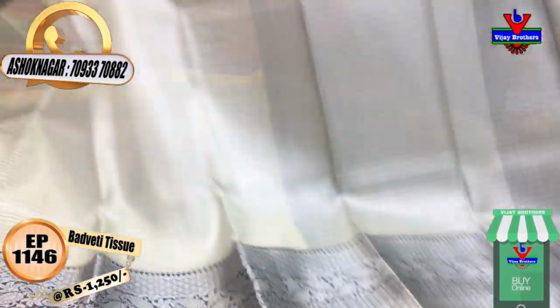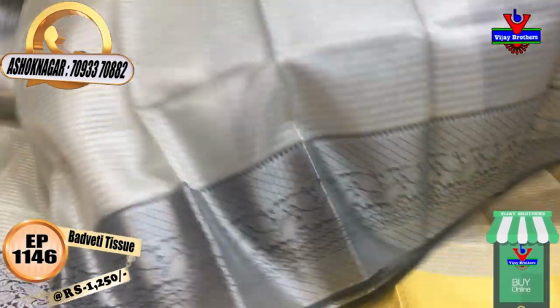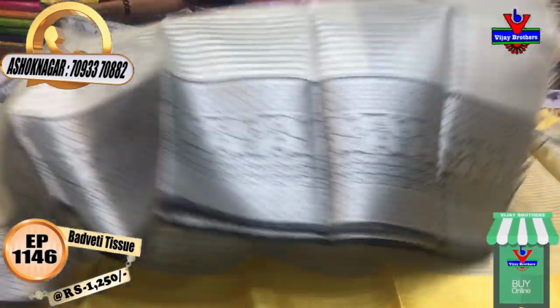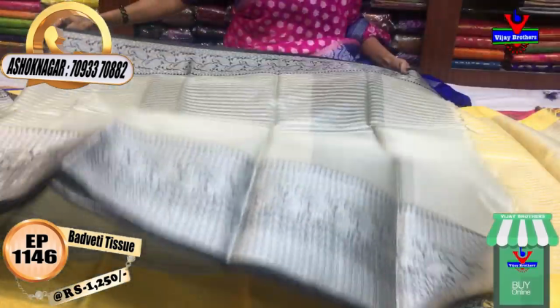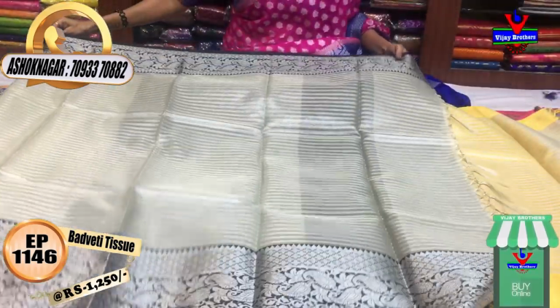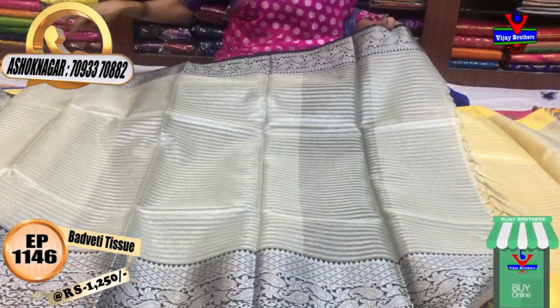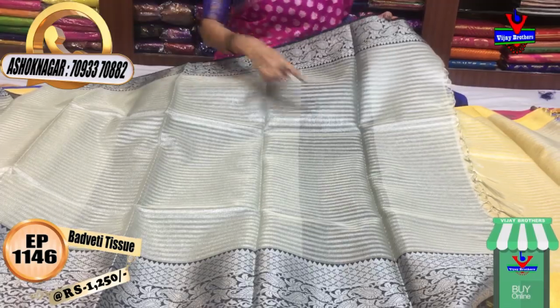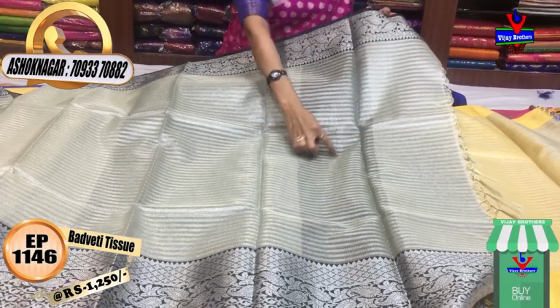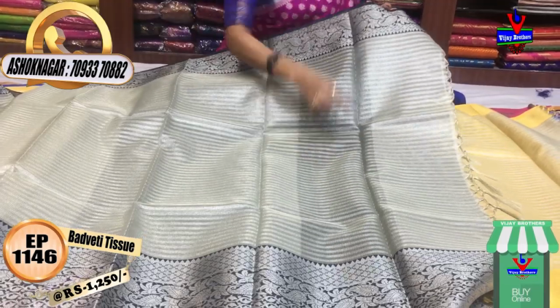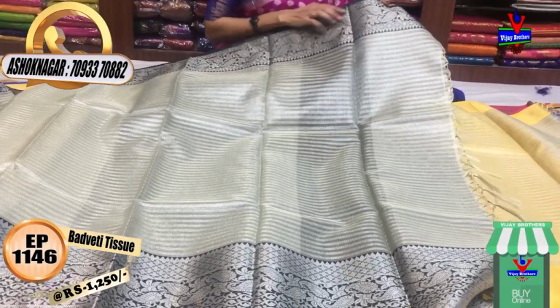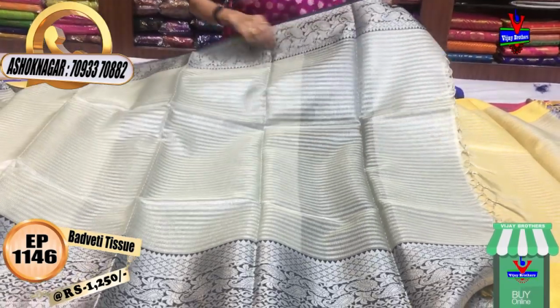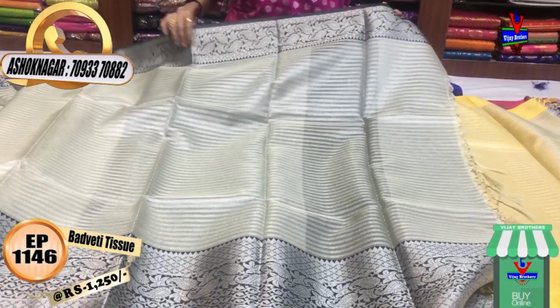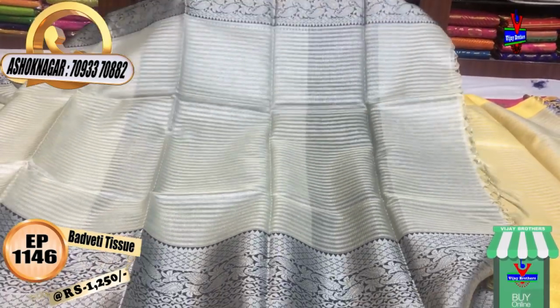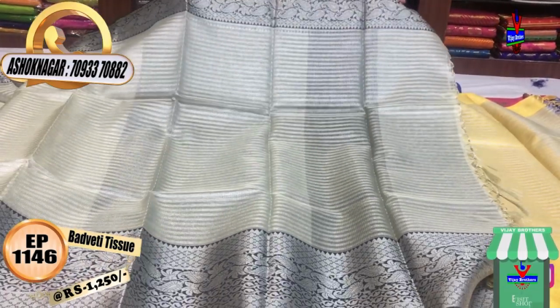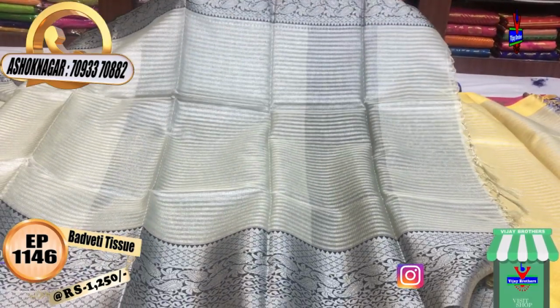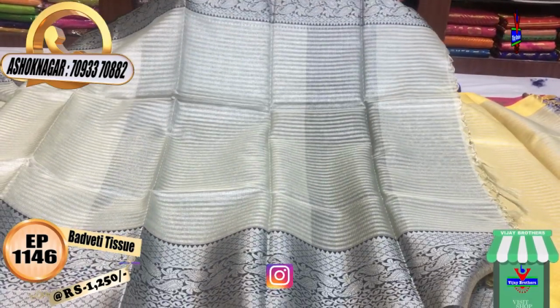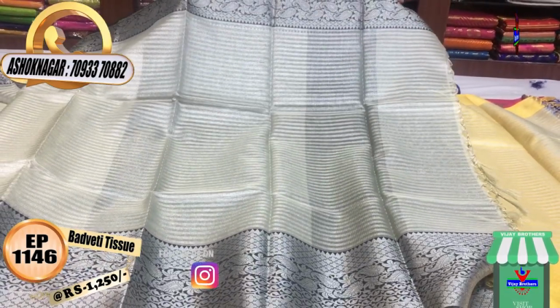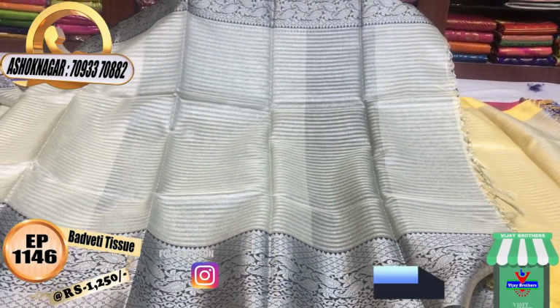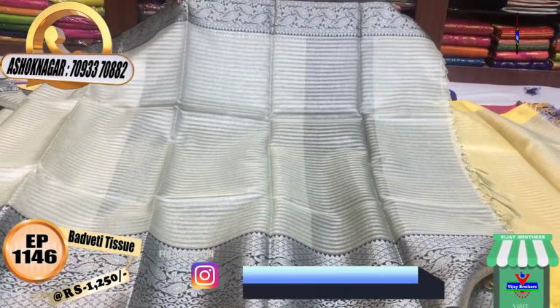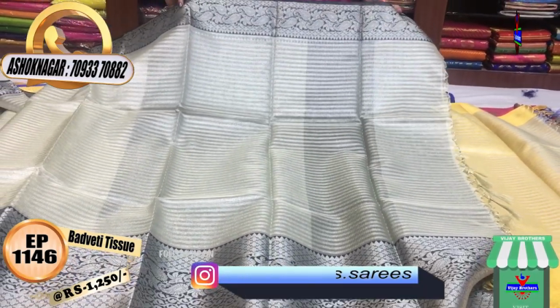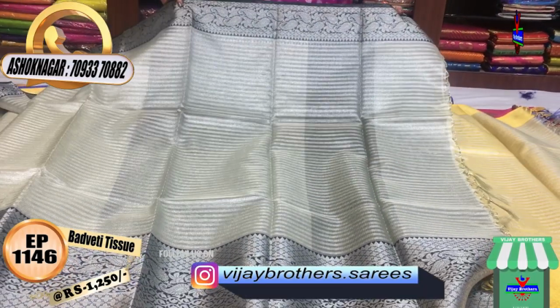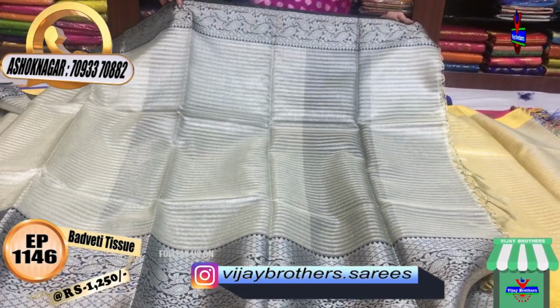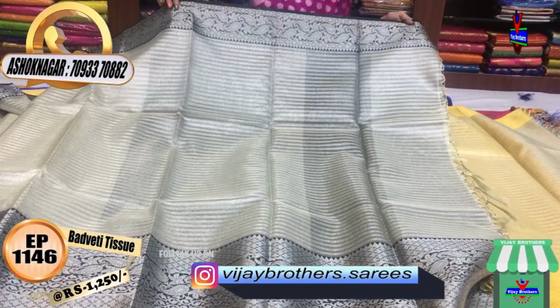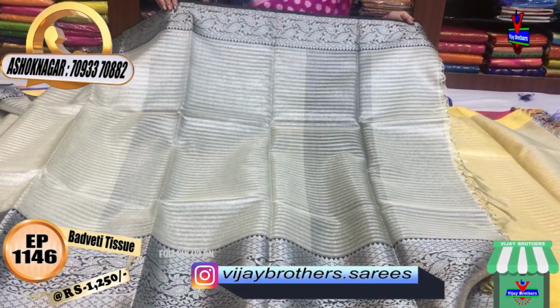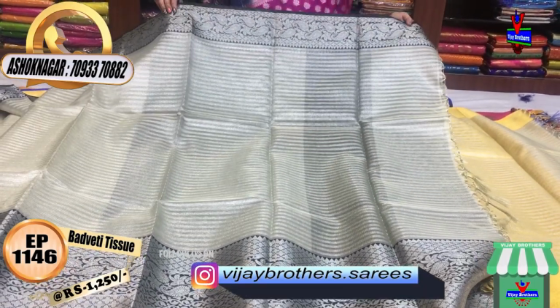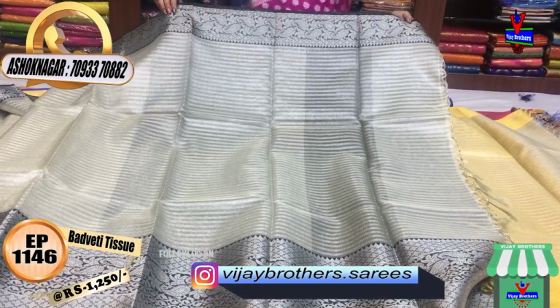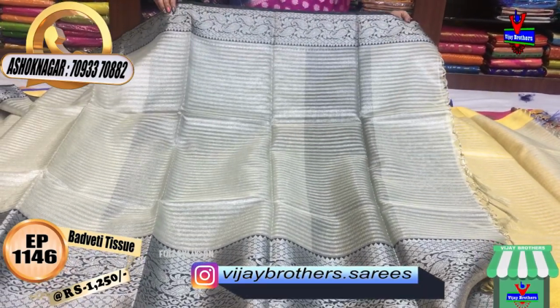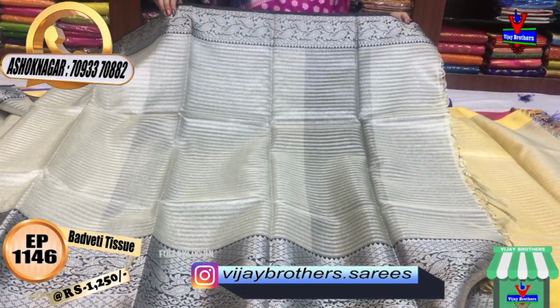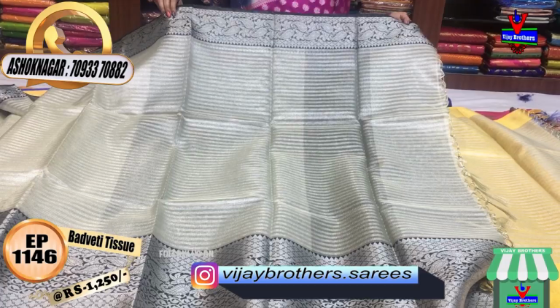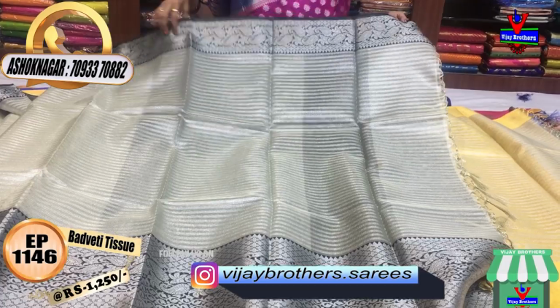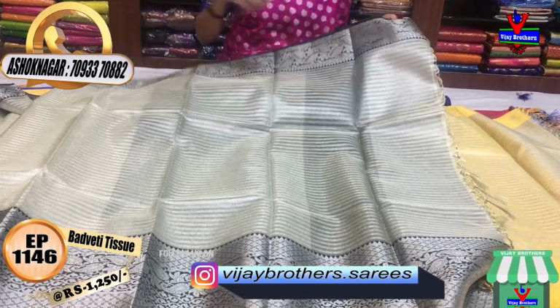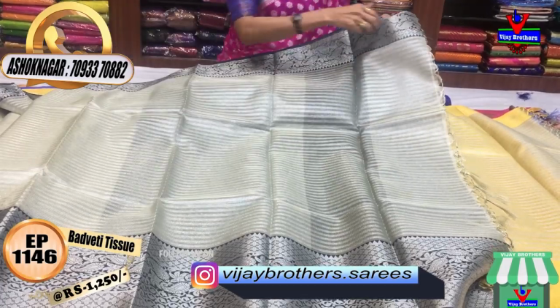This is a small tissue material, and it is only Rs.1250.